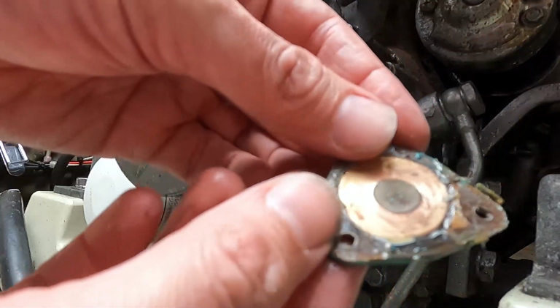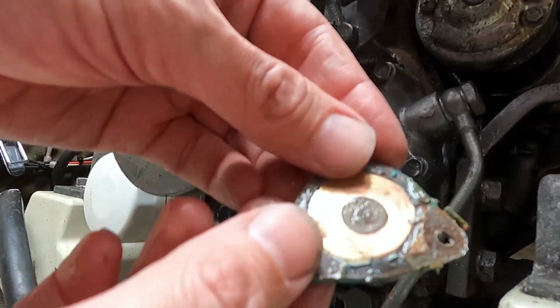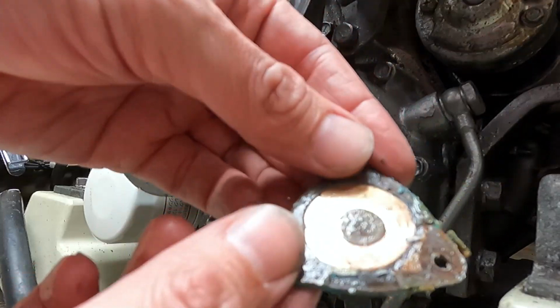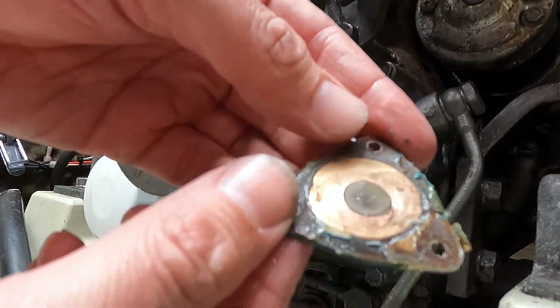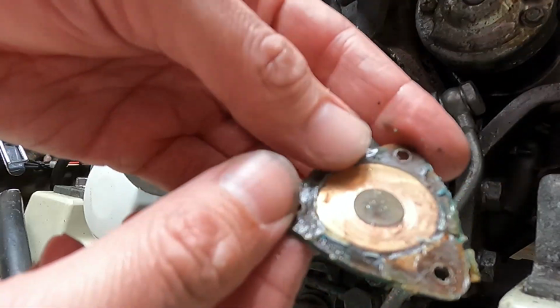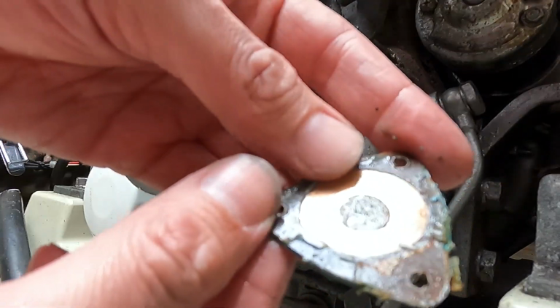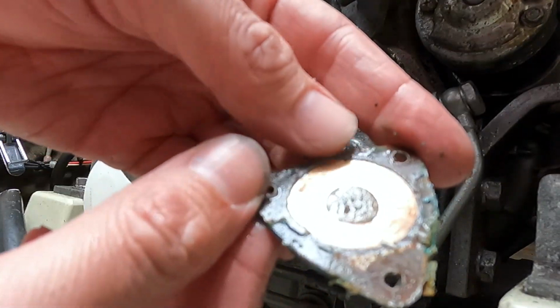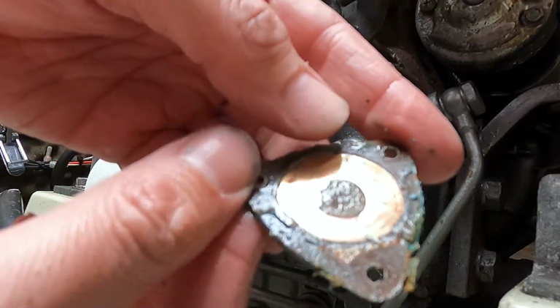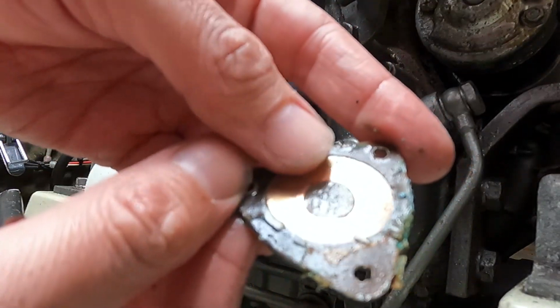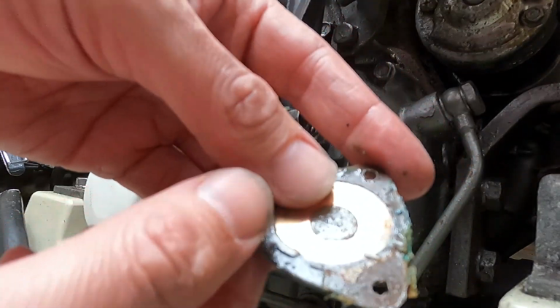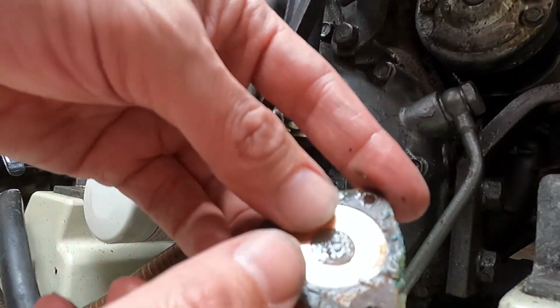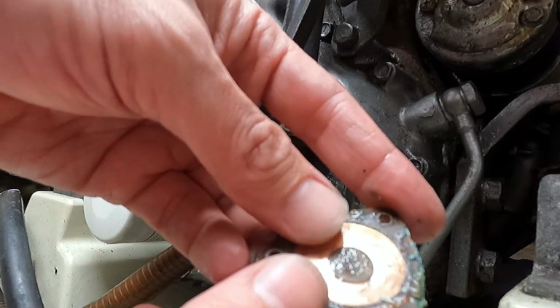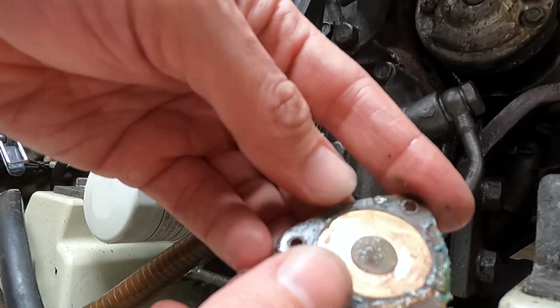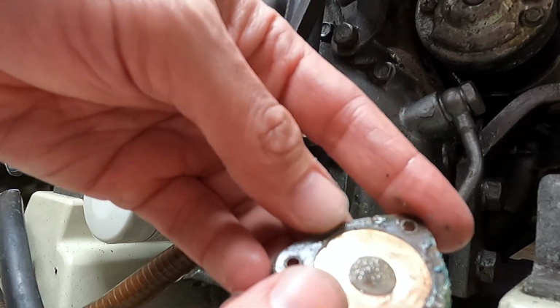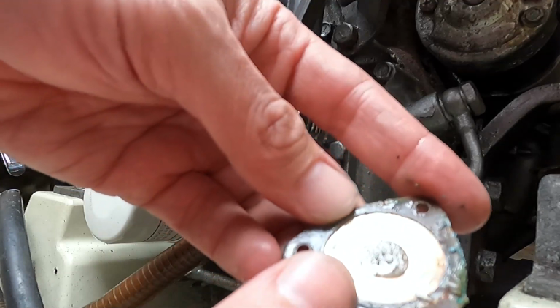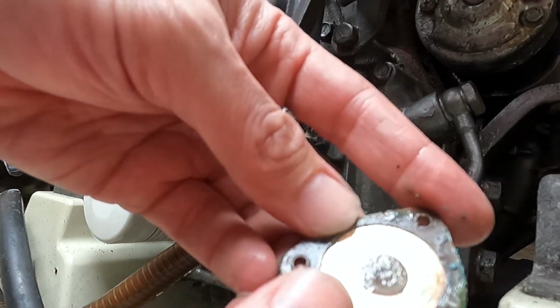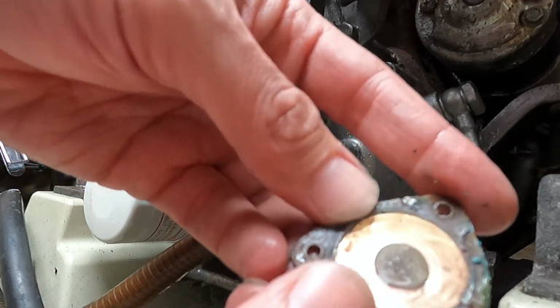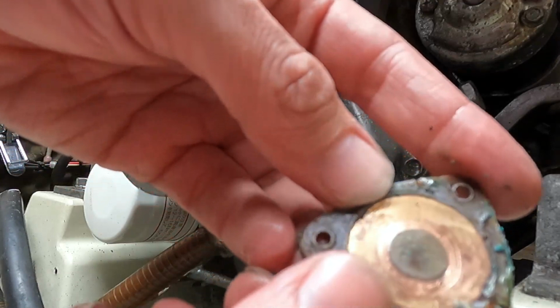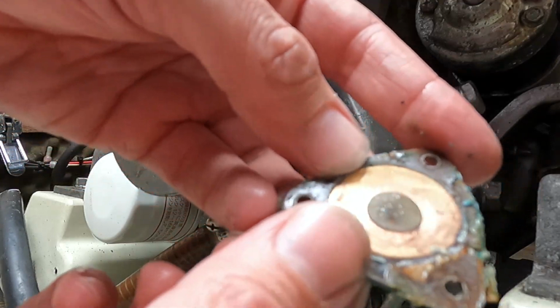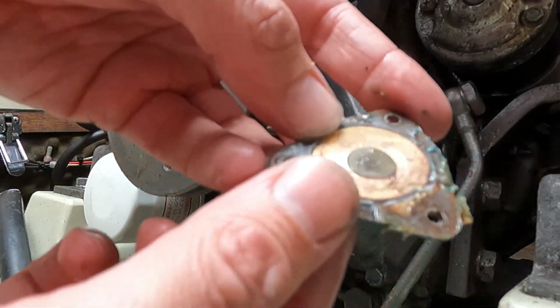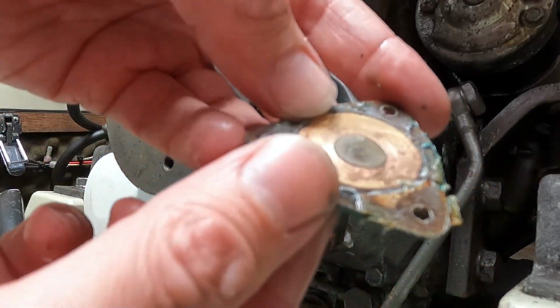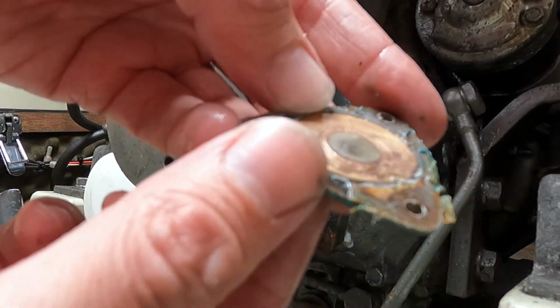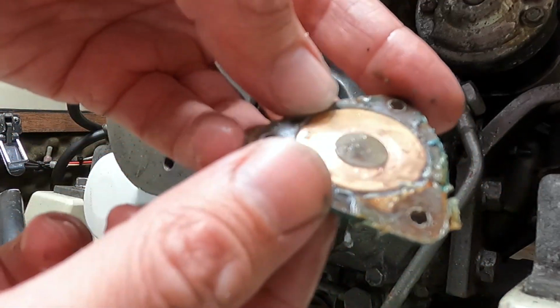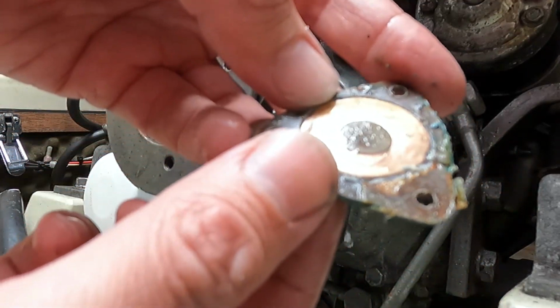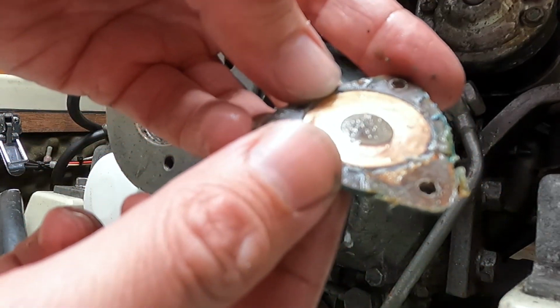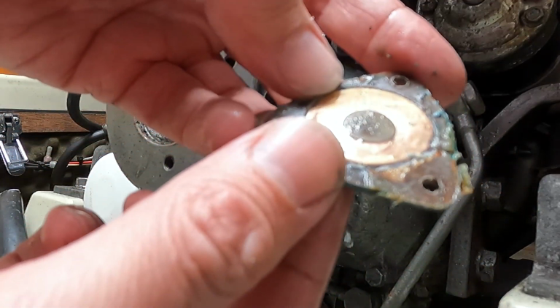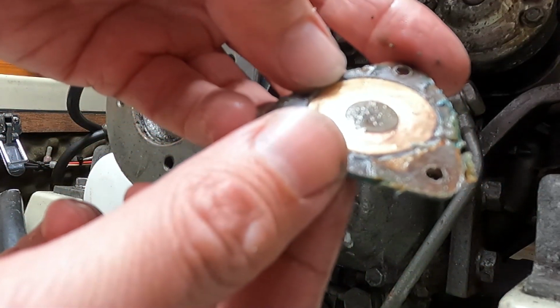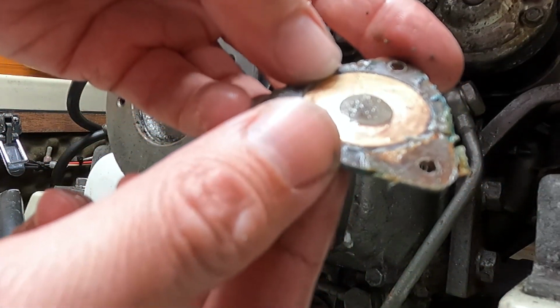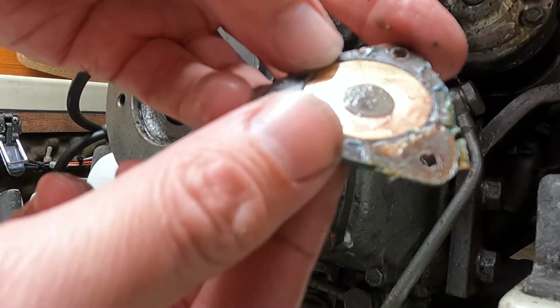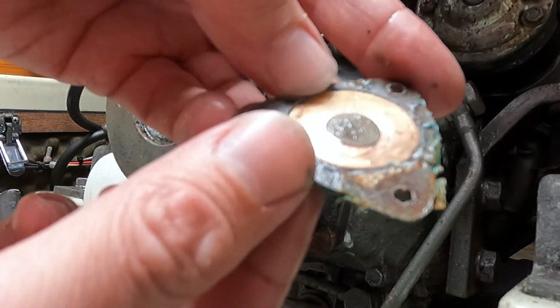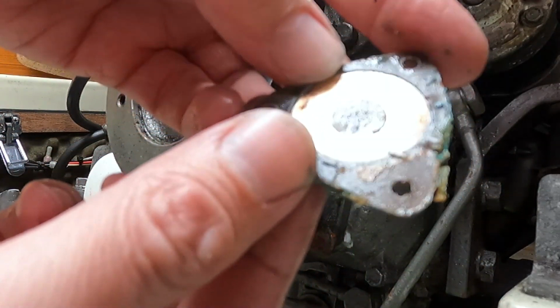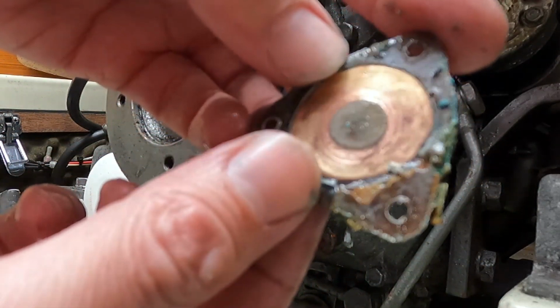This is how the gasket looks — it's pretty much worn out, so I definitely have to replace this one.